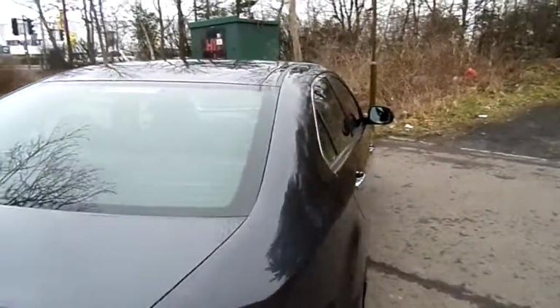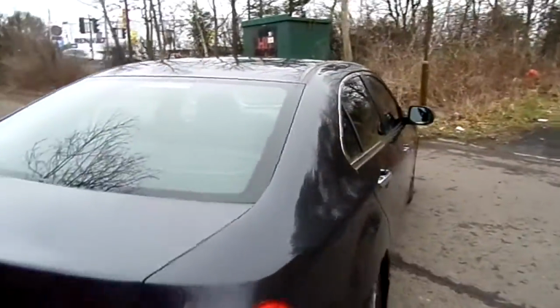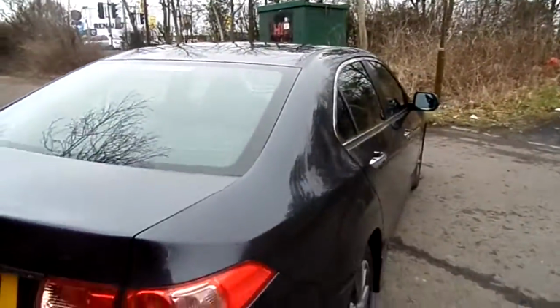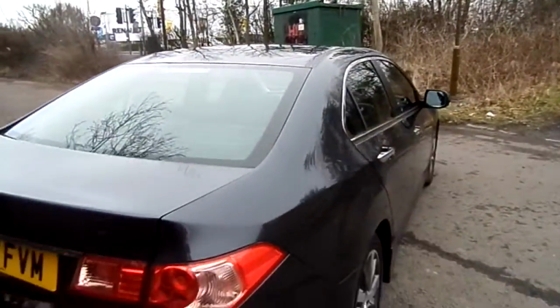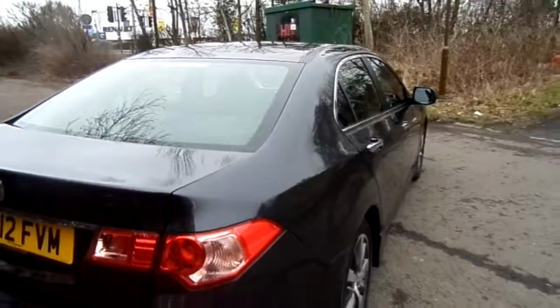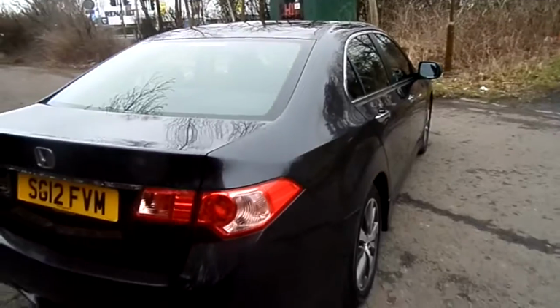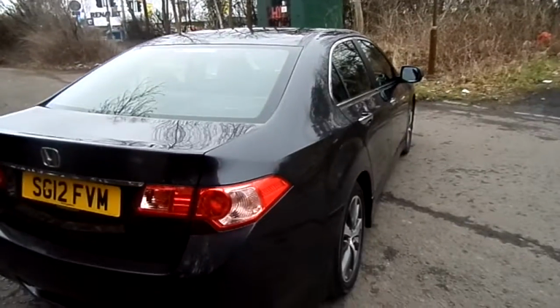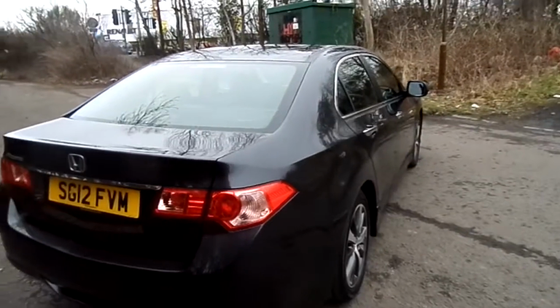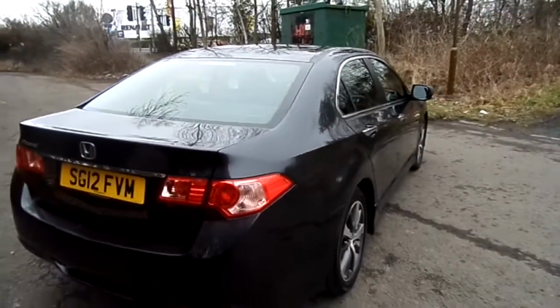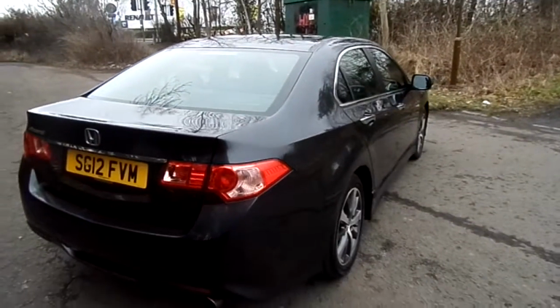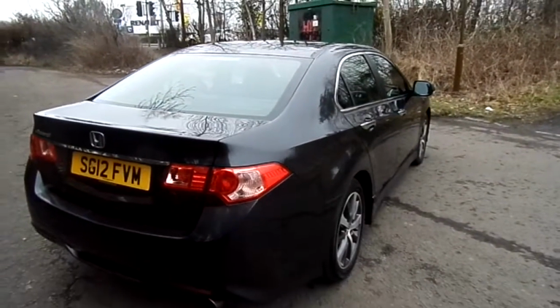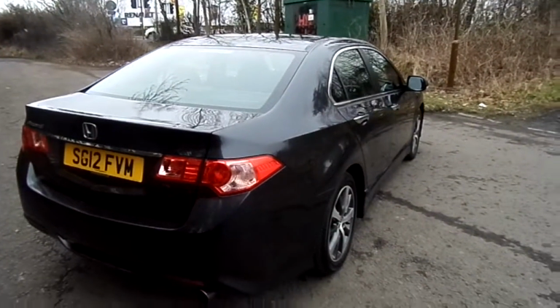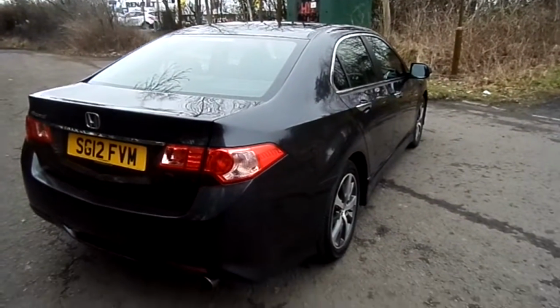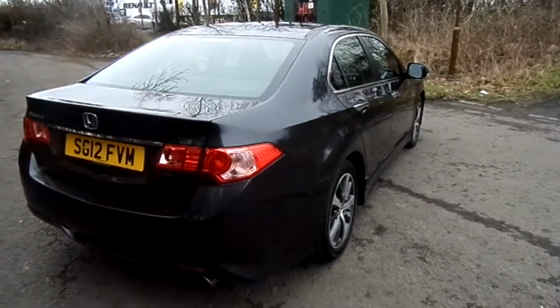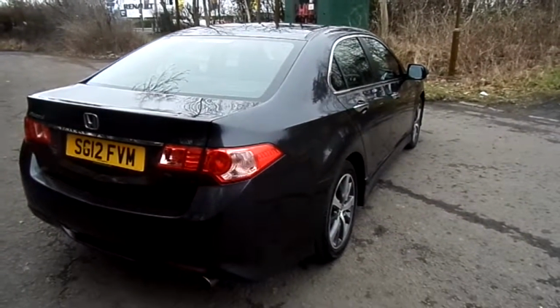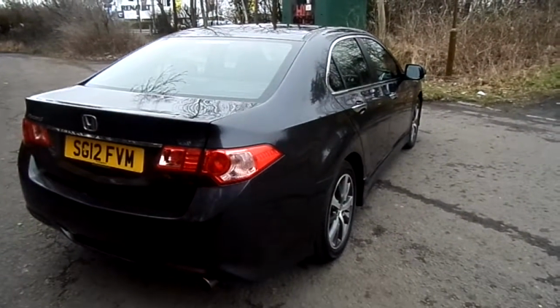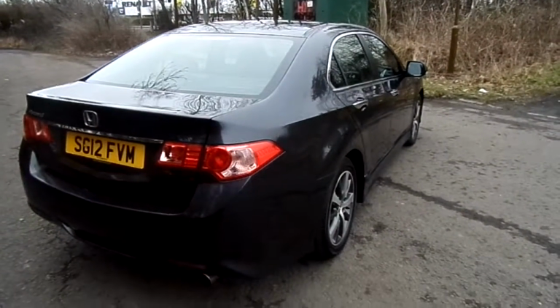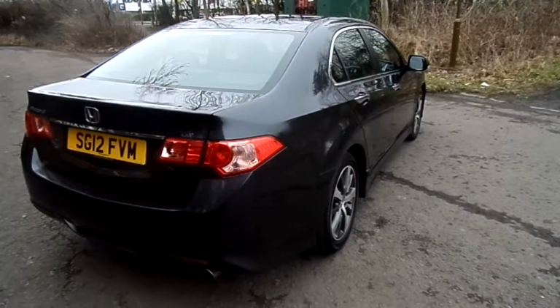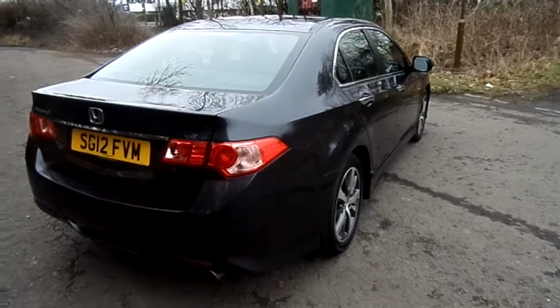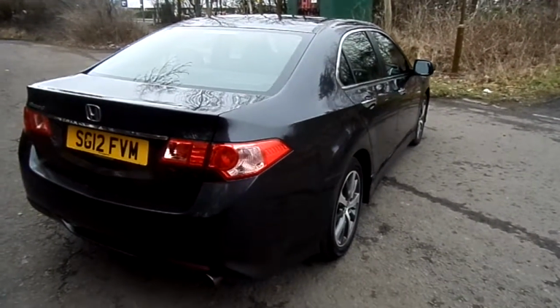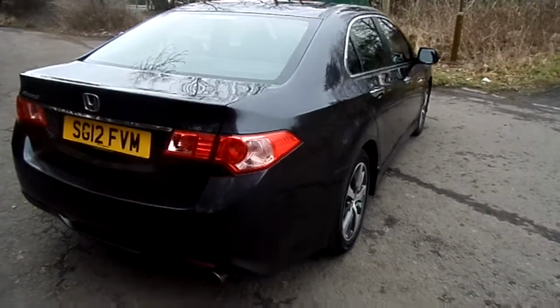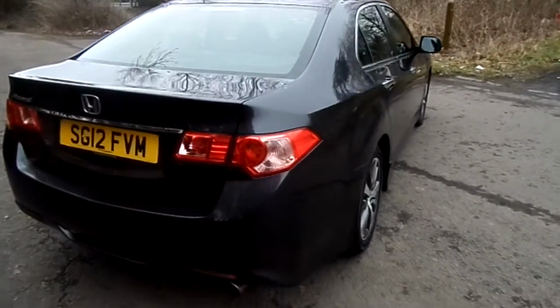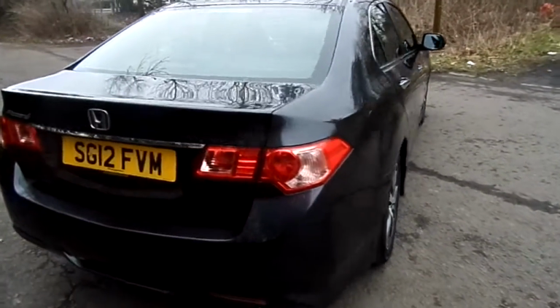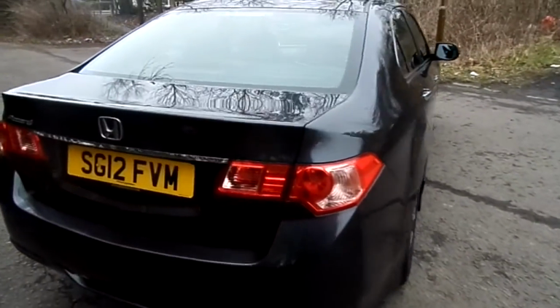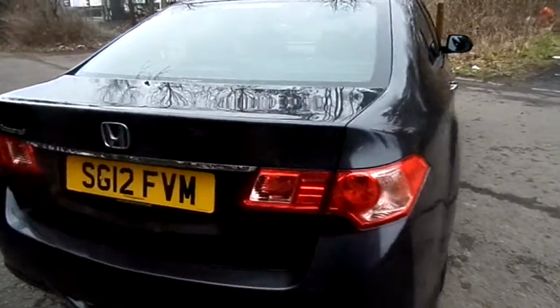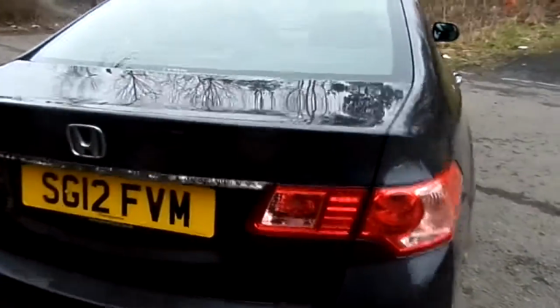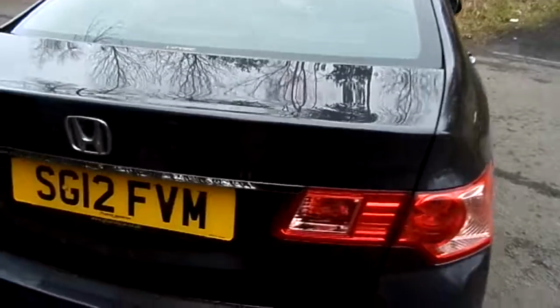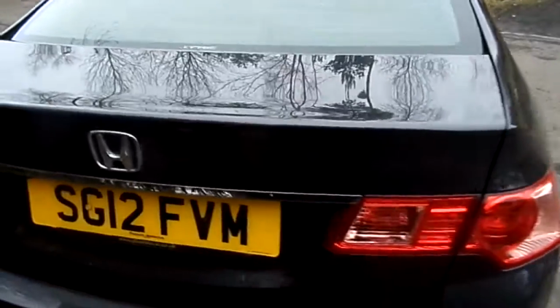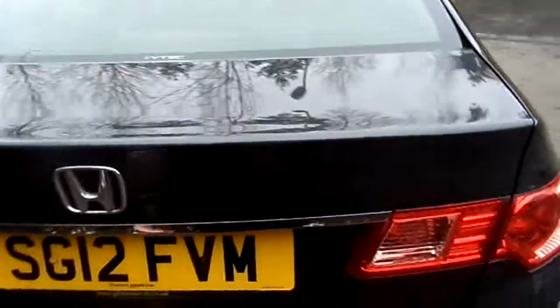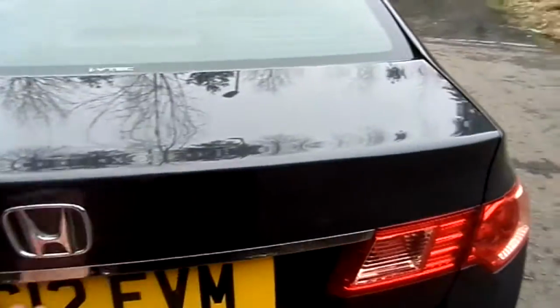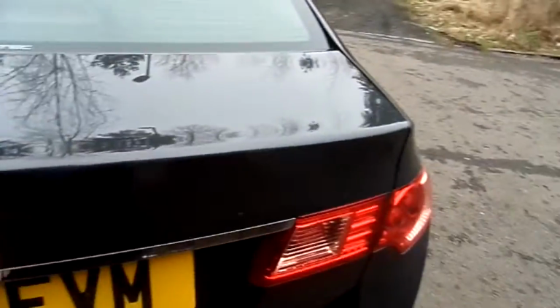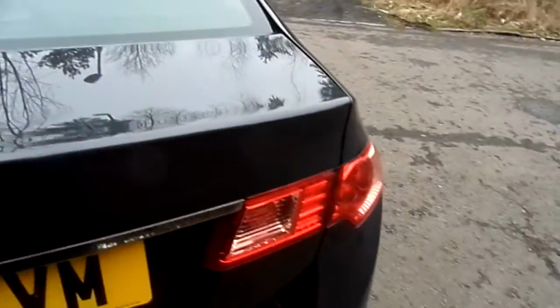For the ES GT, the standard package does not include sat nav or reversing camera, but the first owner of the car opted for that, so the car is very well specced.